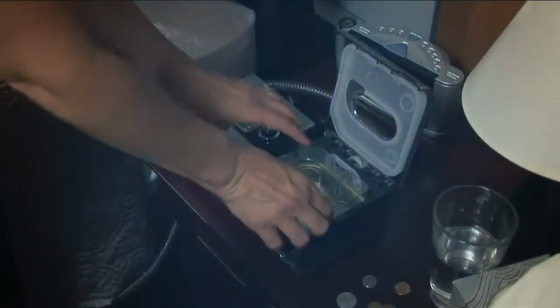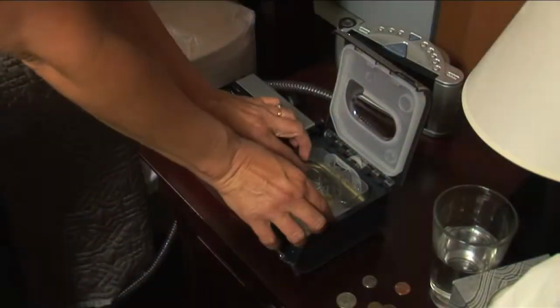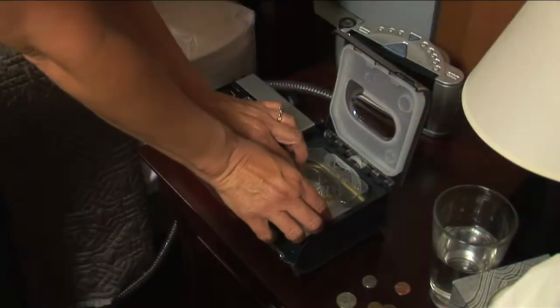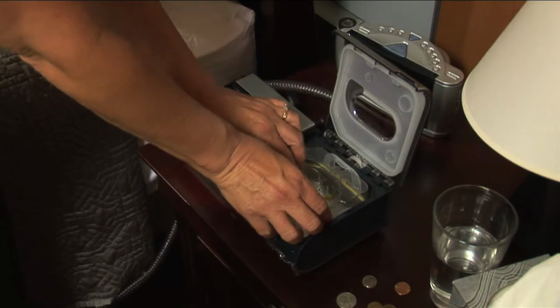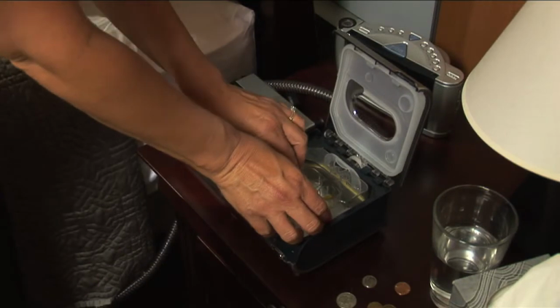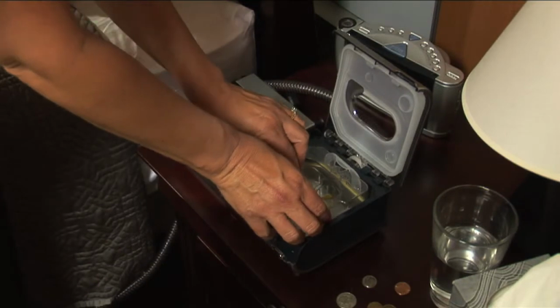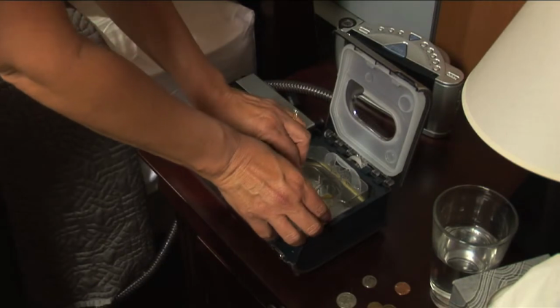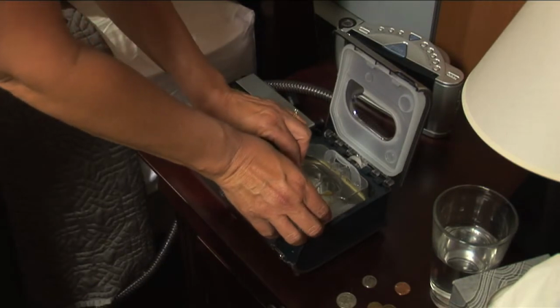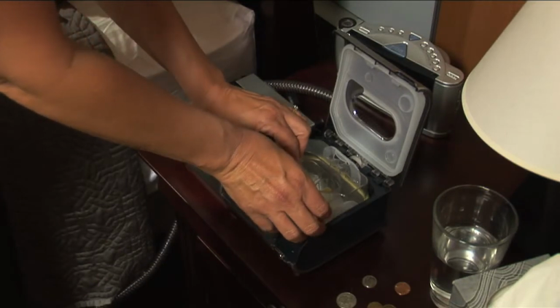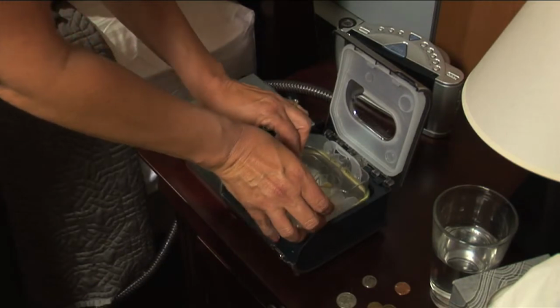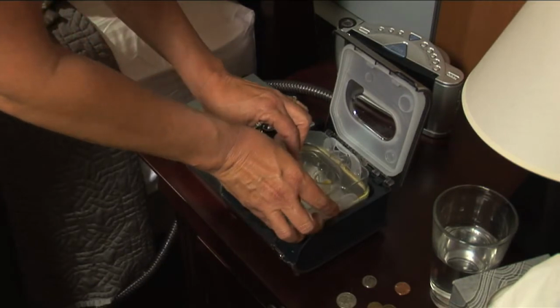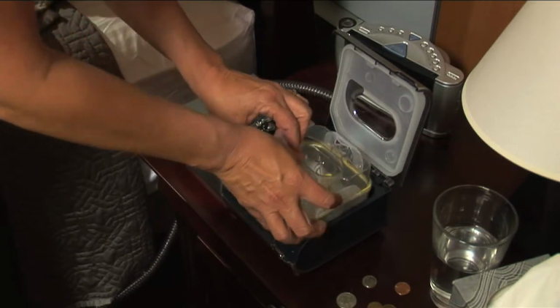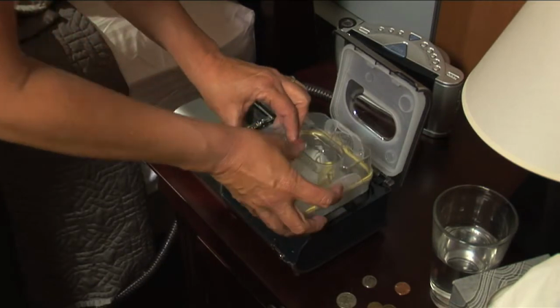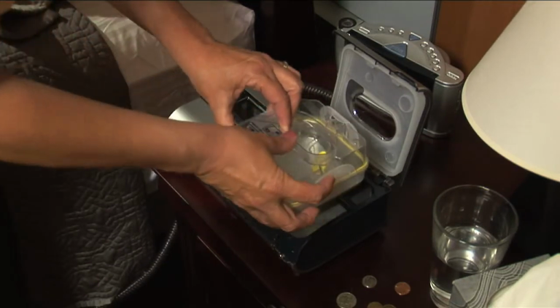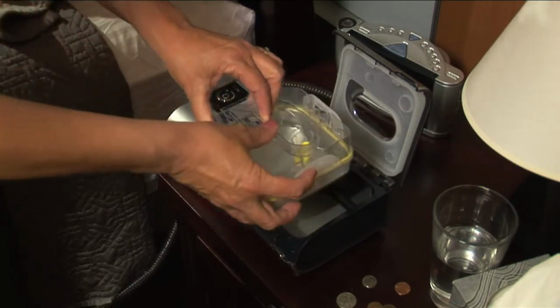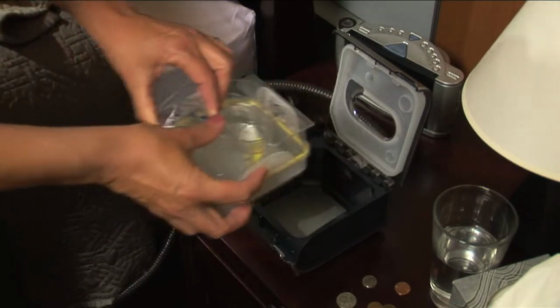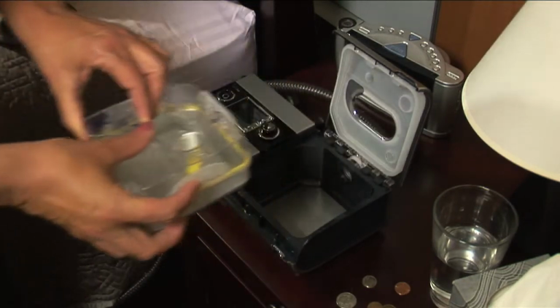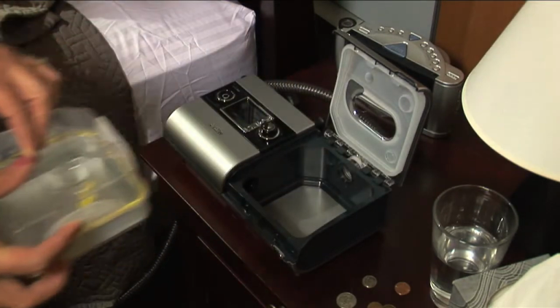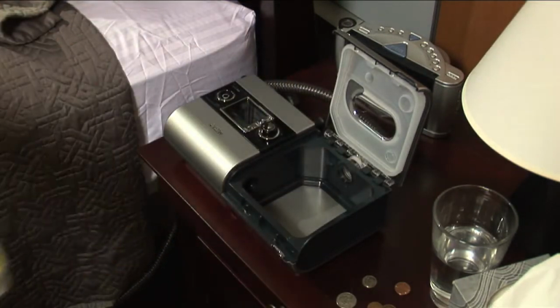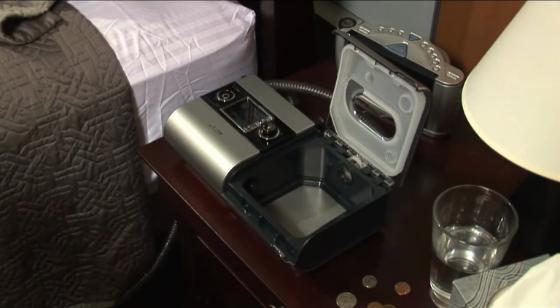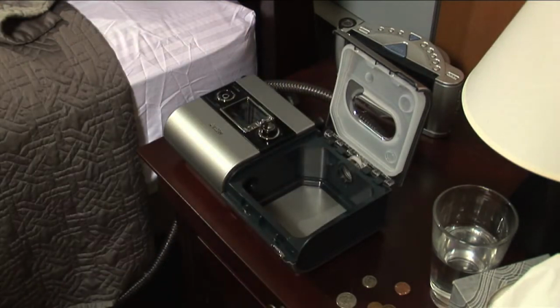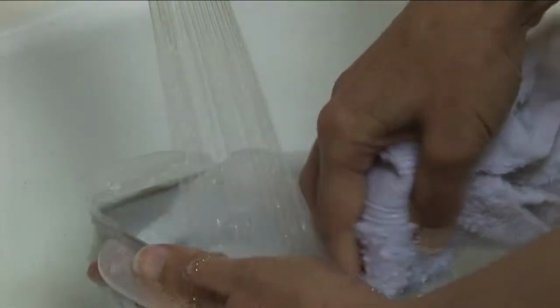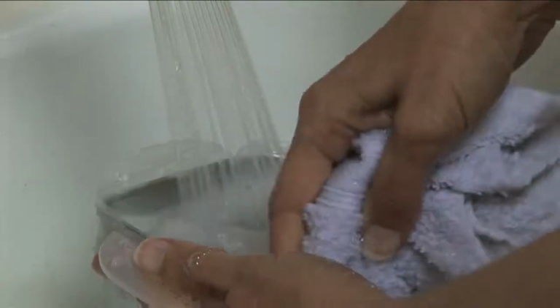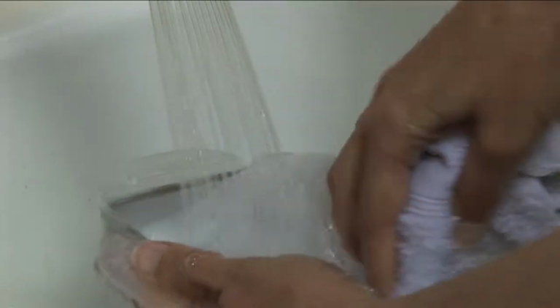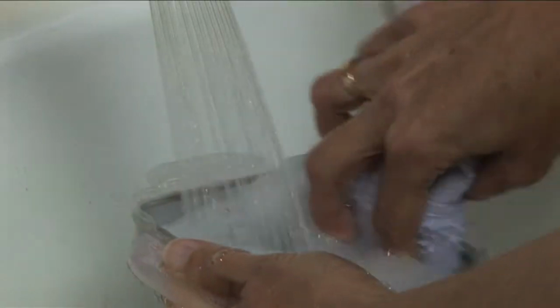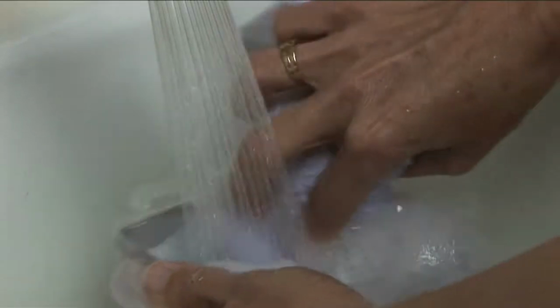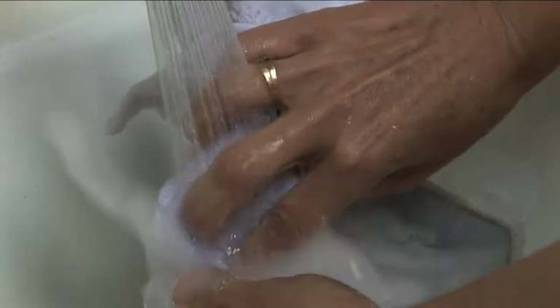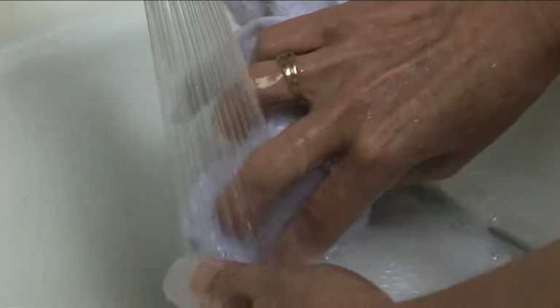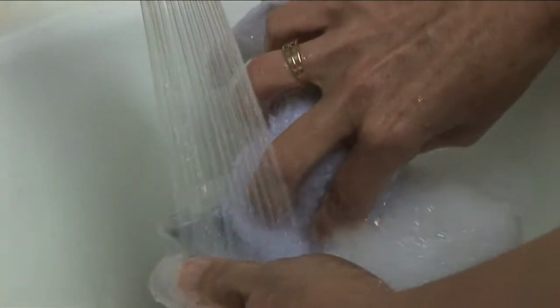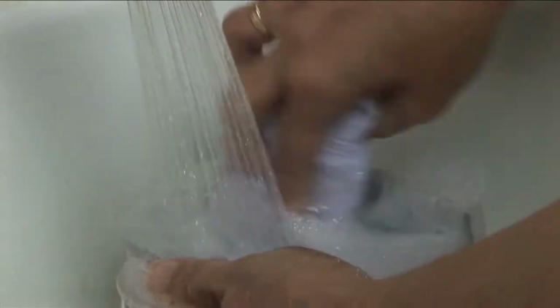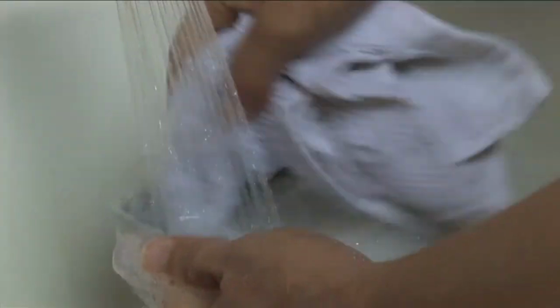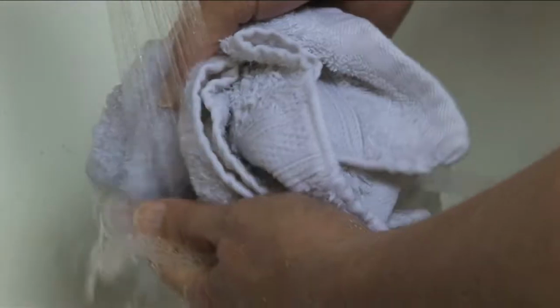The water tub in your CPAP system needs regular cleaning. You should wash the water tub daily.